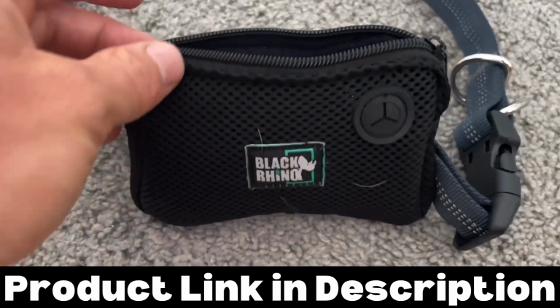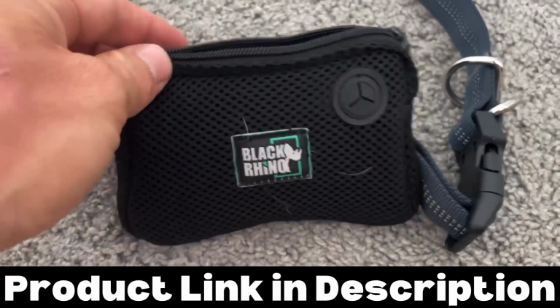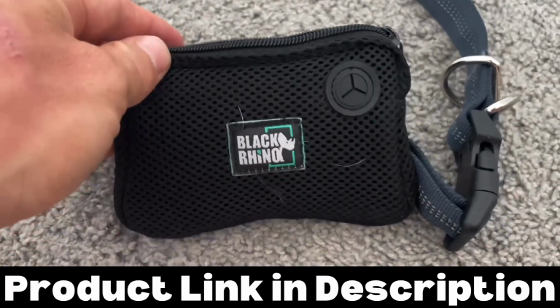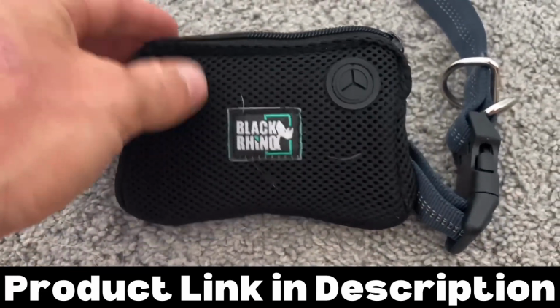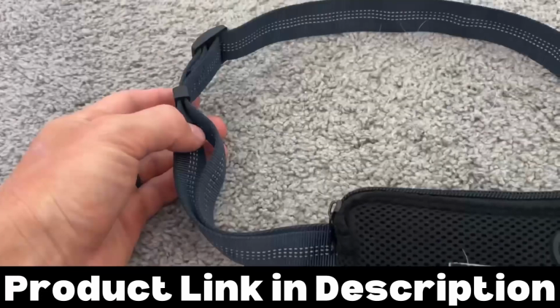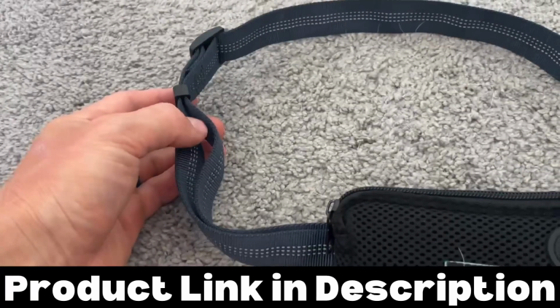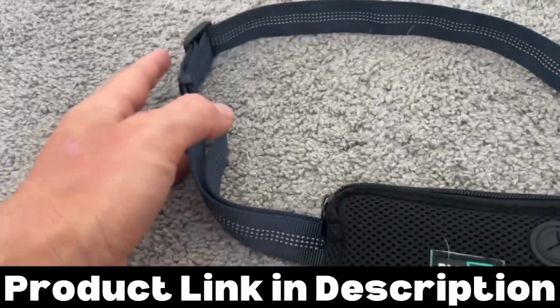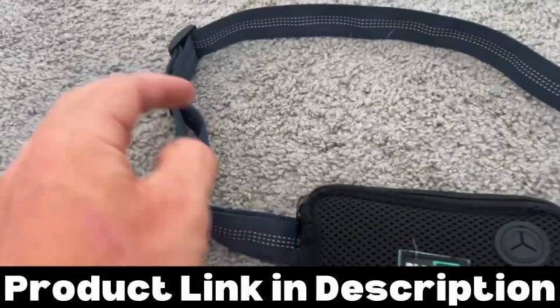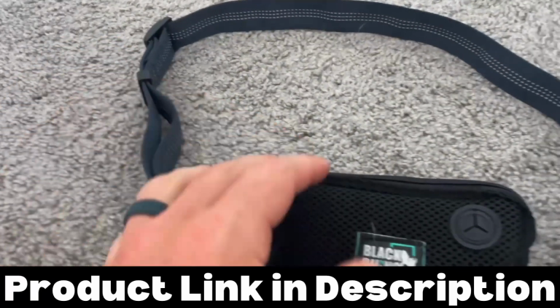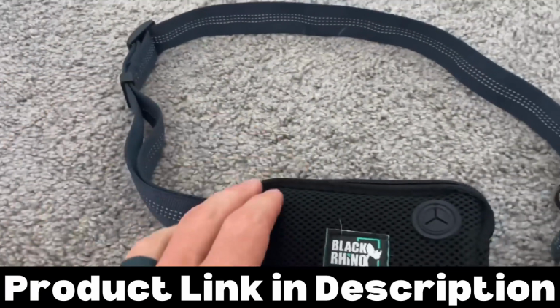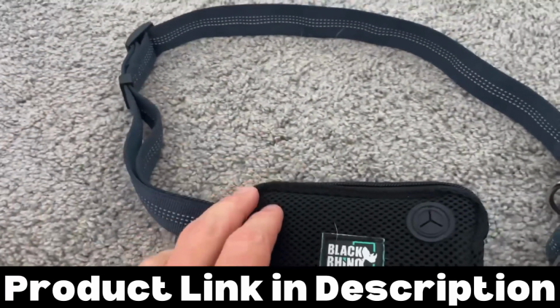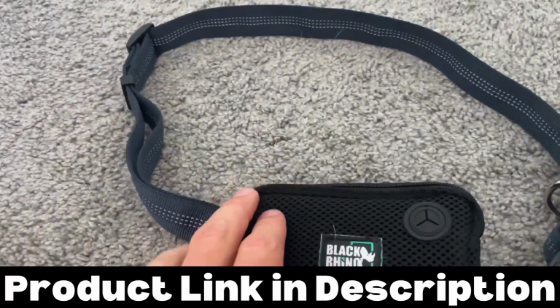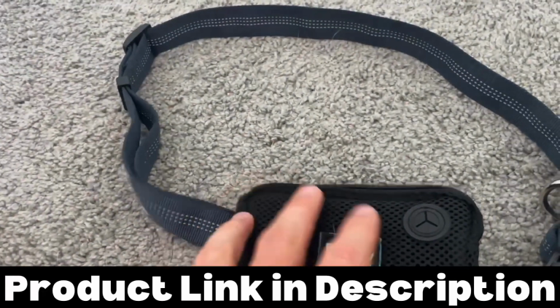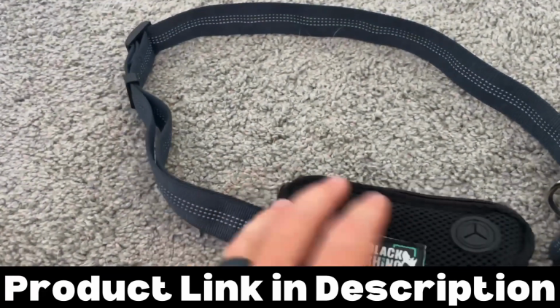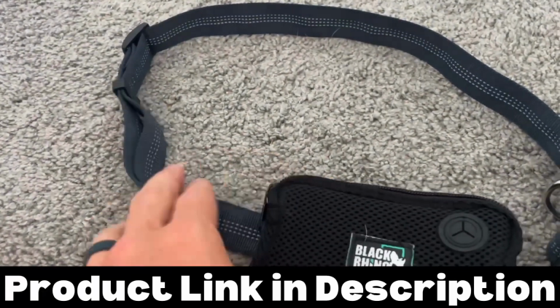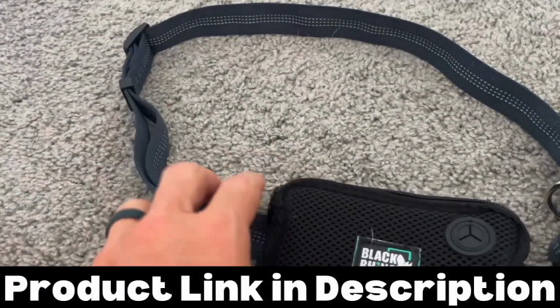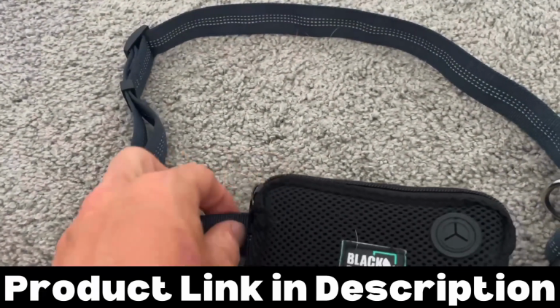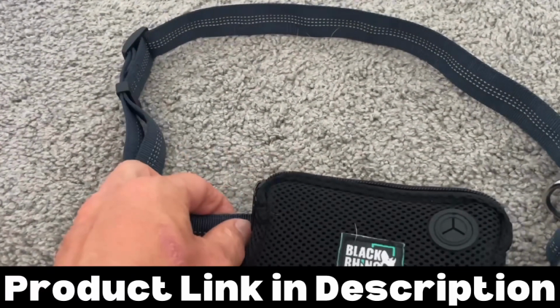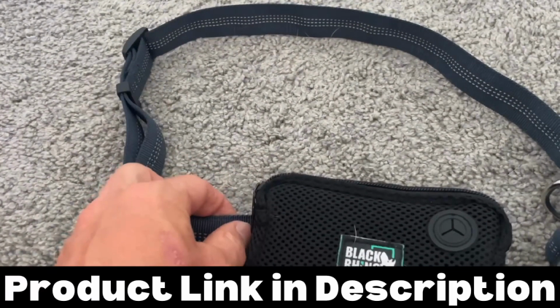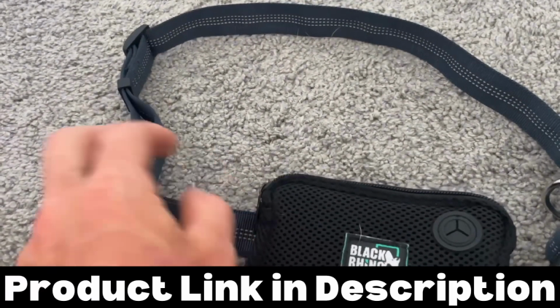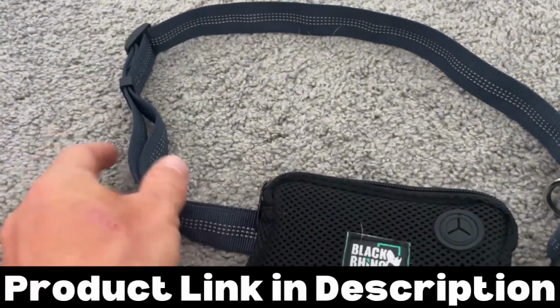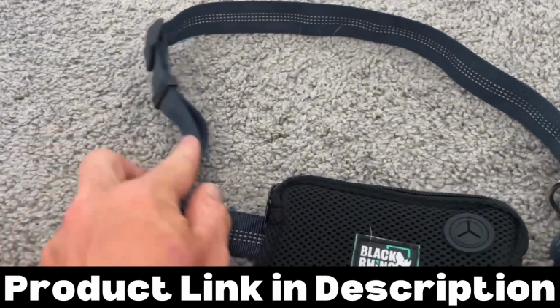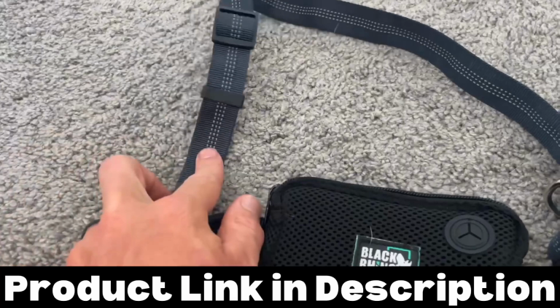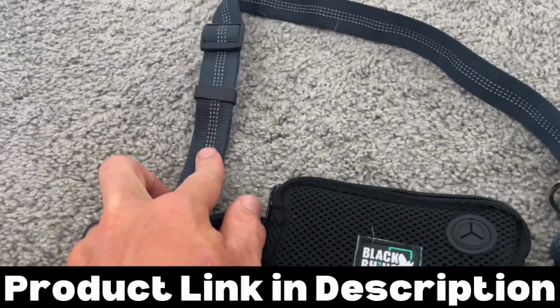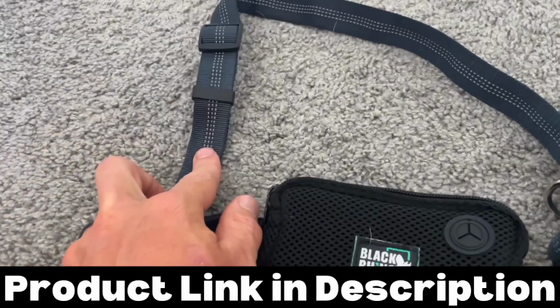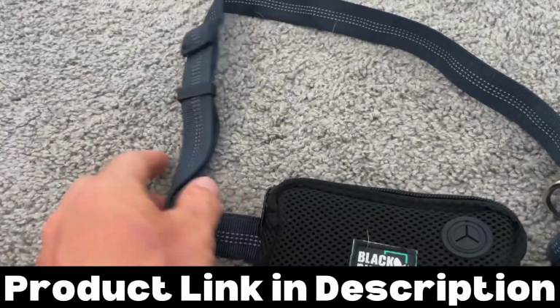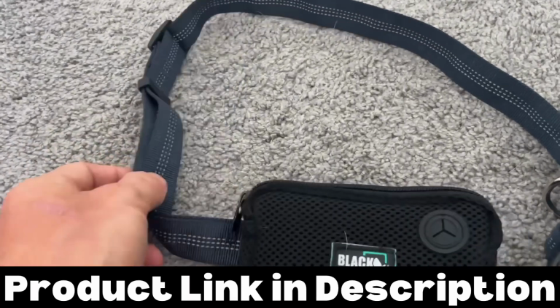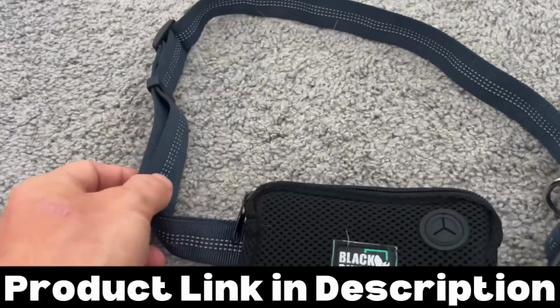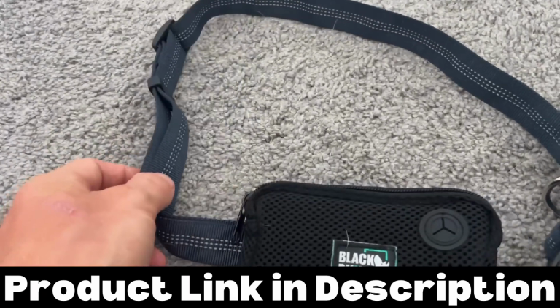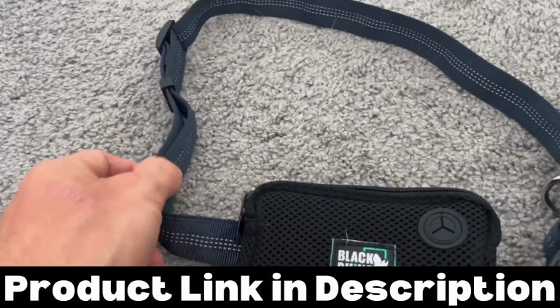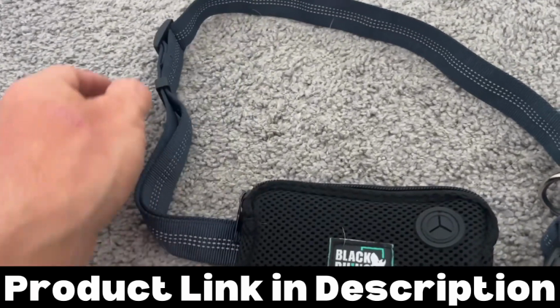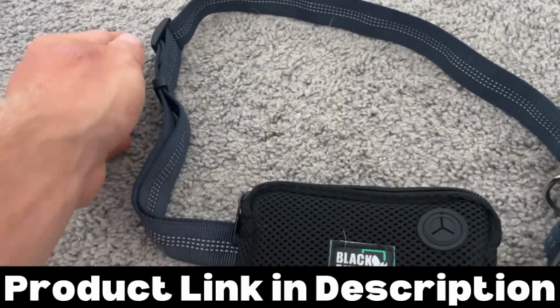This waist strap will tighten to fit almost any body, and I haven't had any issues with it while running.